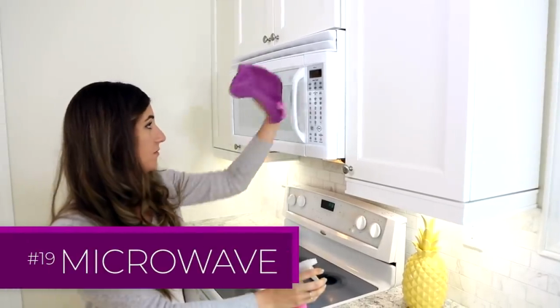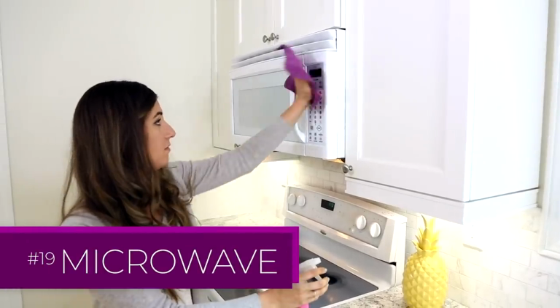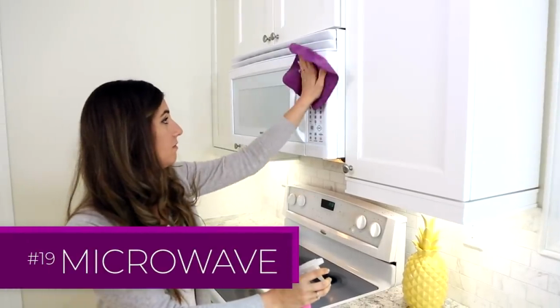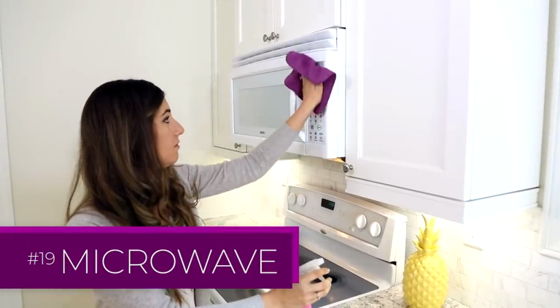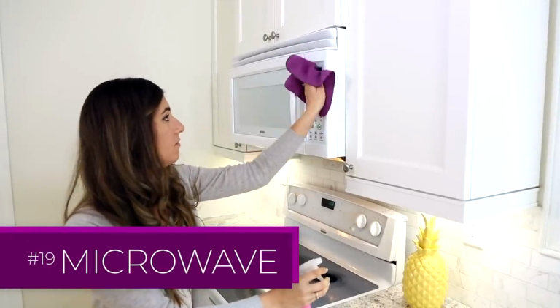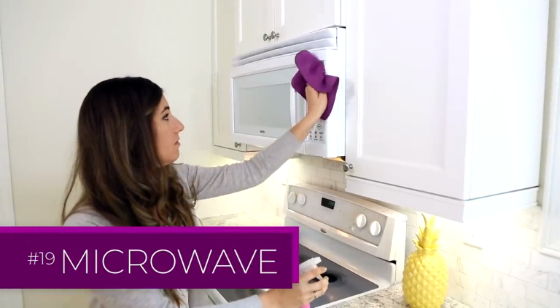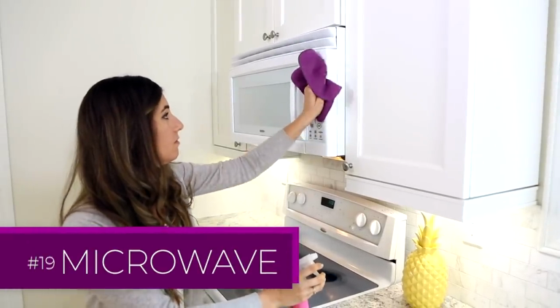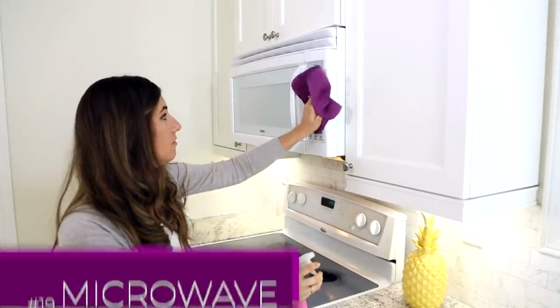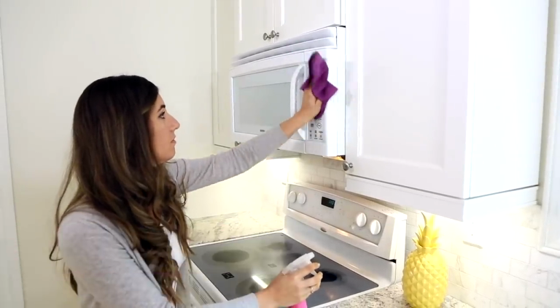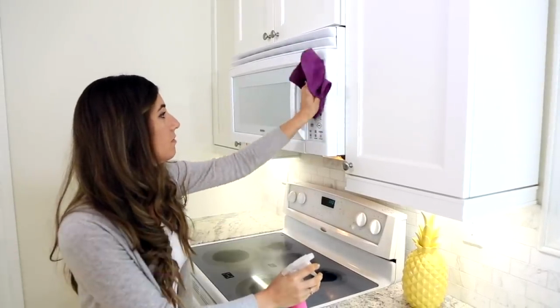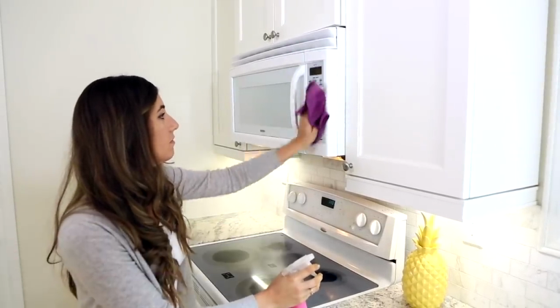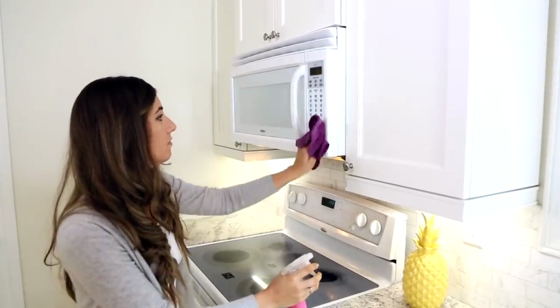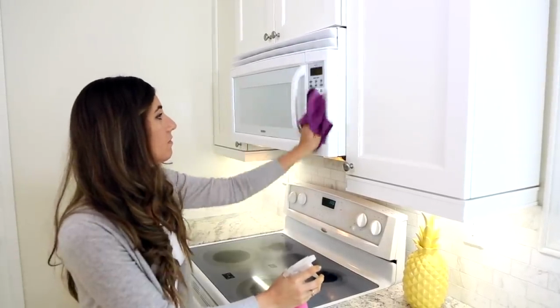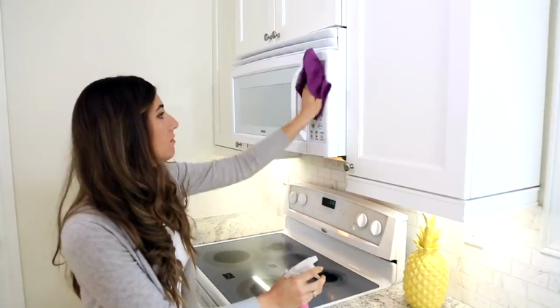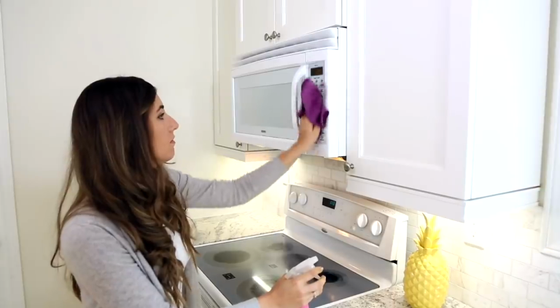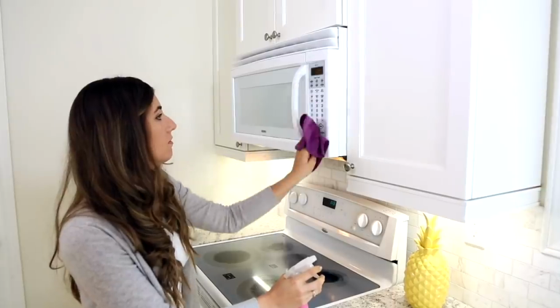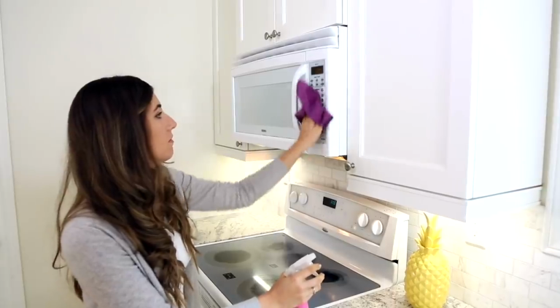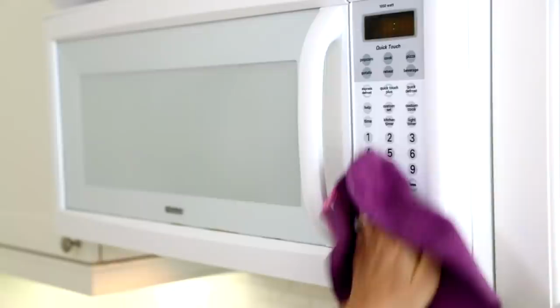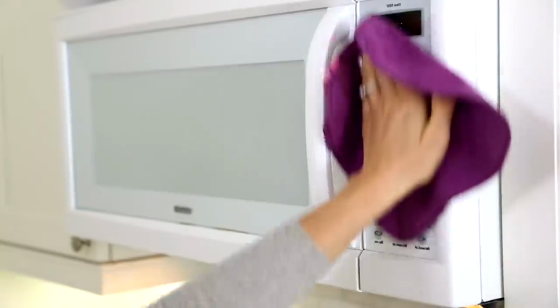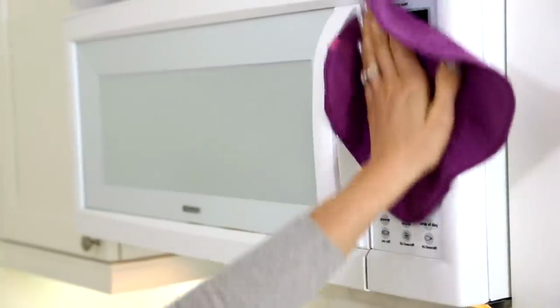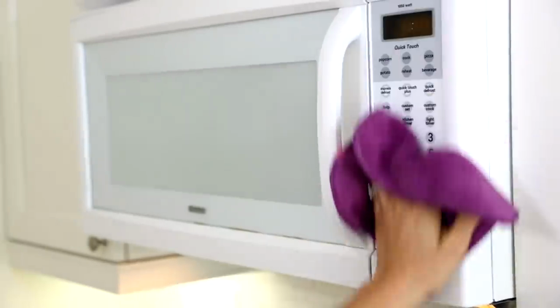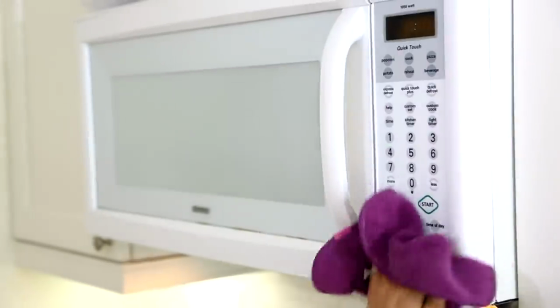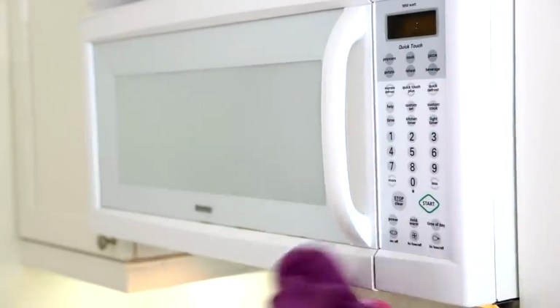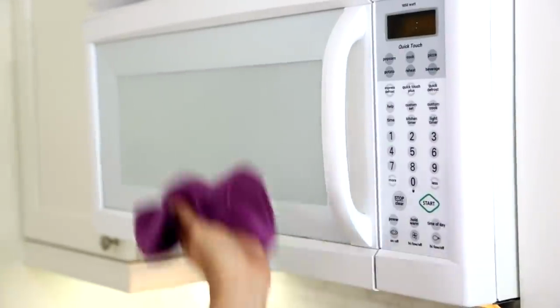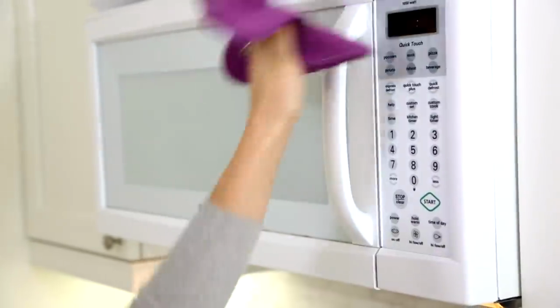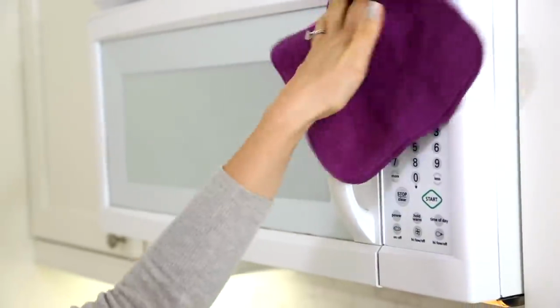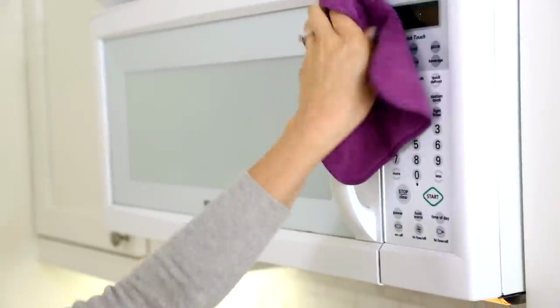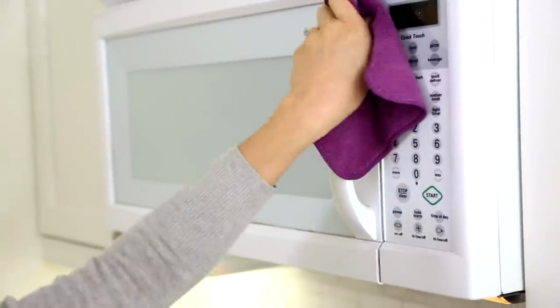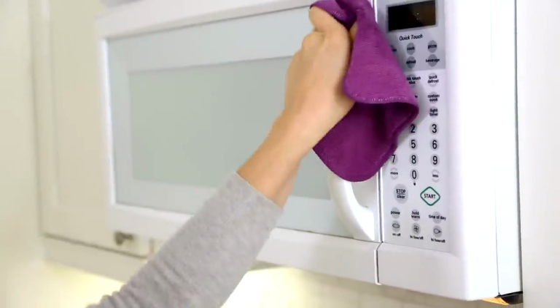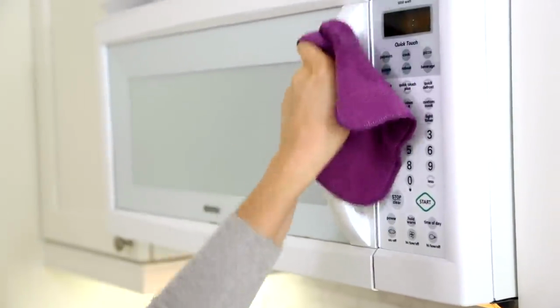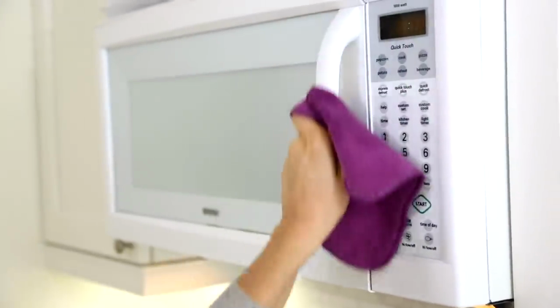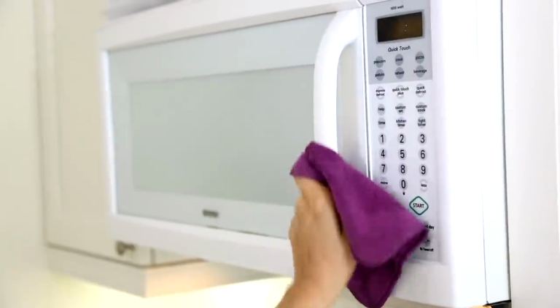A microfiber cloth is a perfect cleaning tool for a microwave. You can simply spray it with whatever product you're using and give it a wipe.